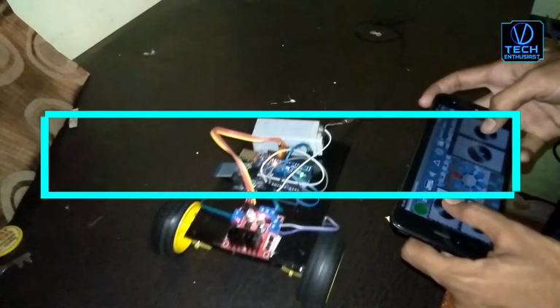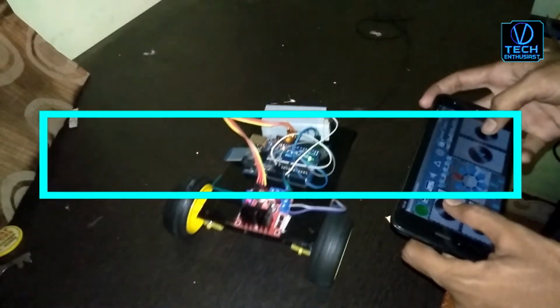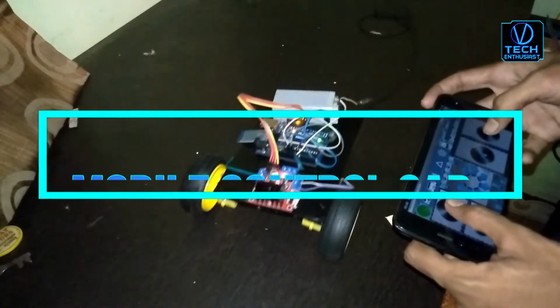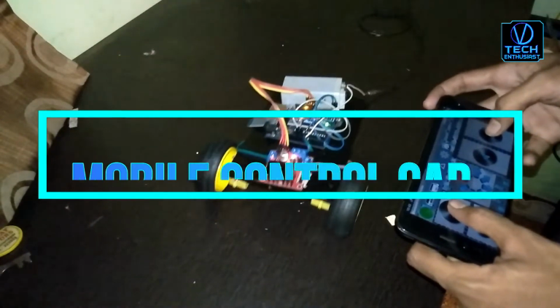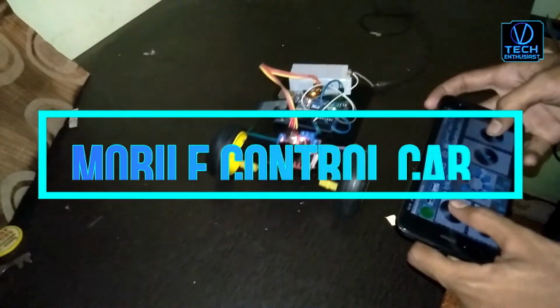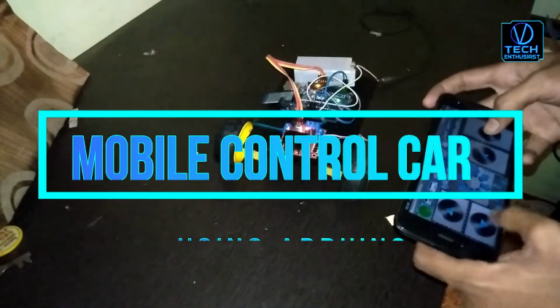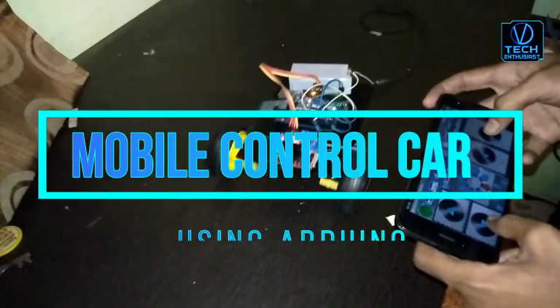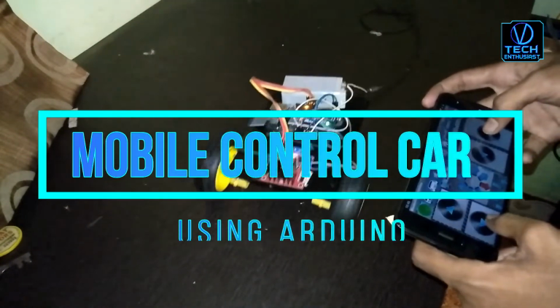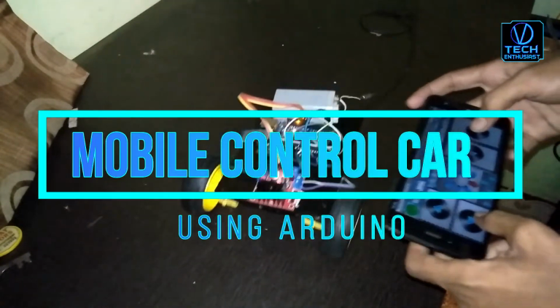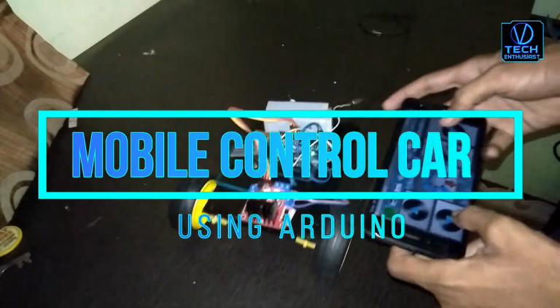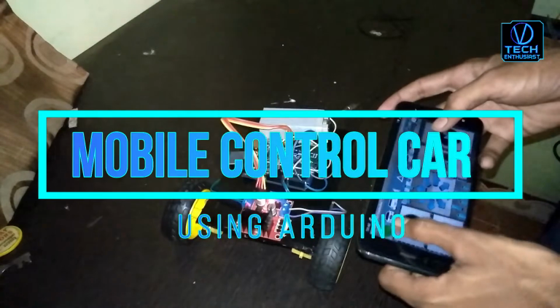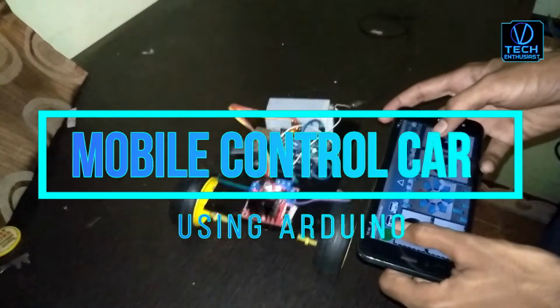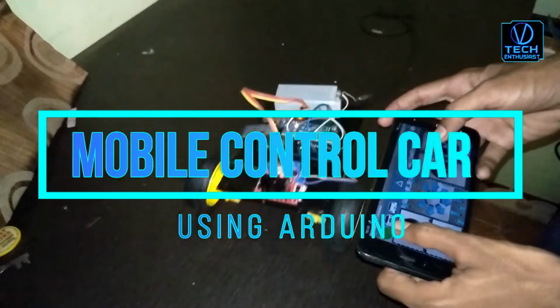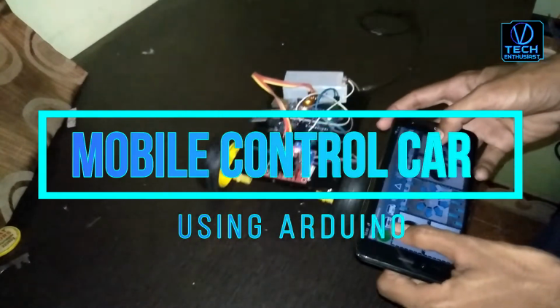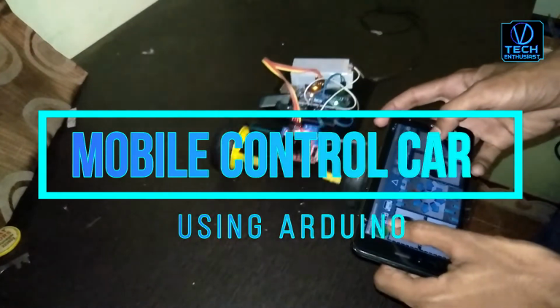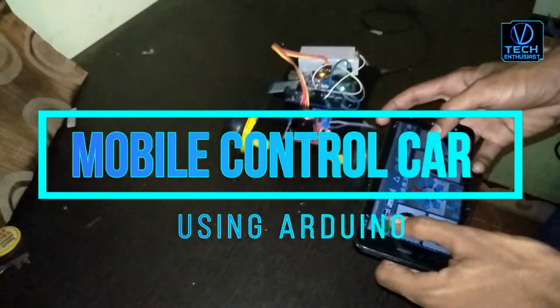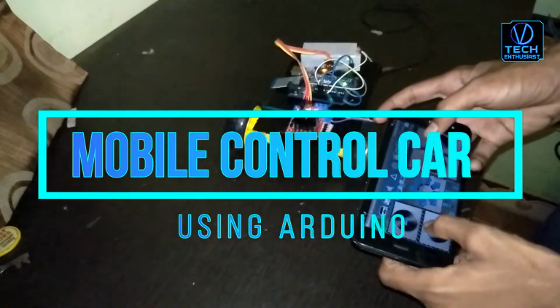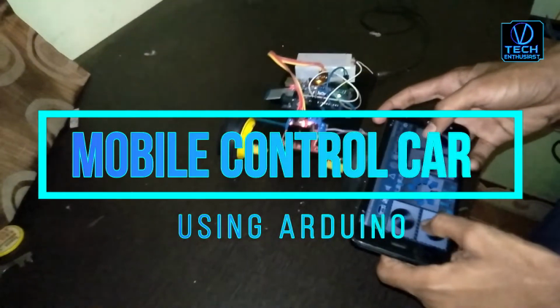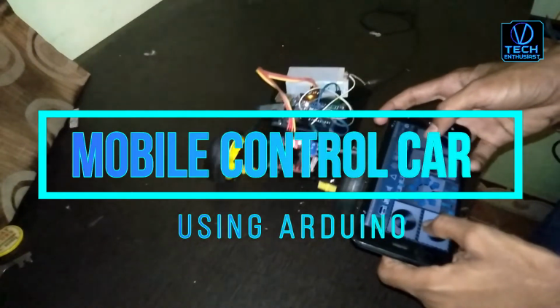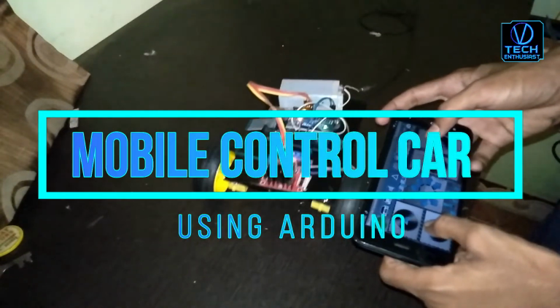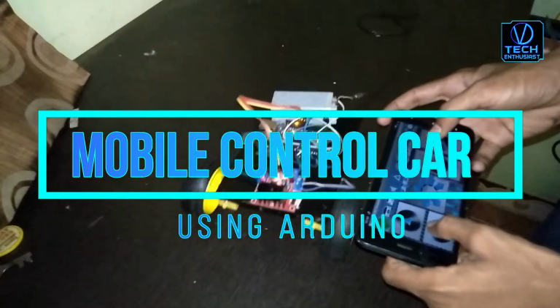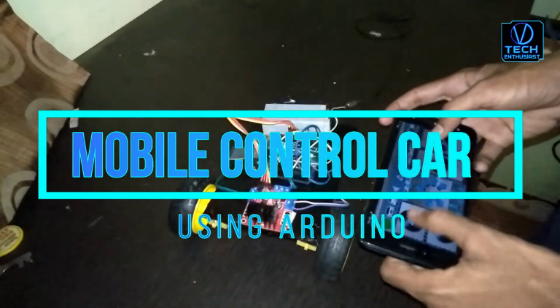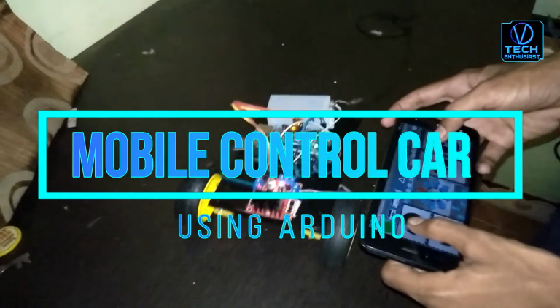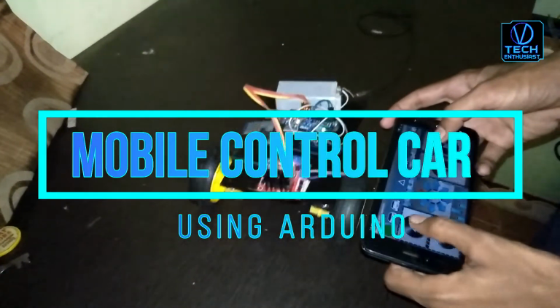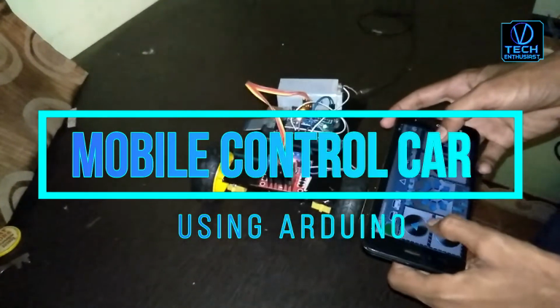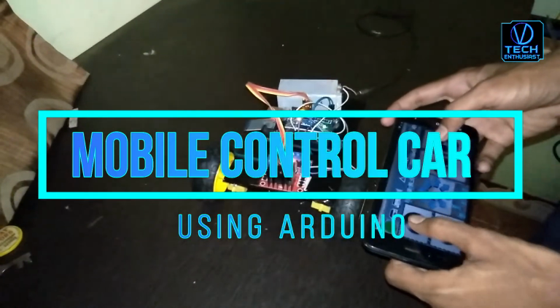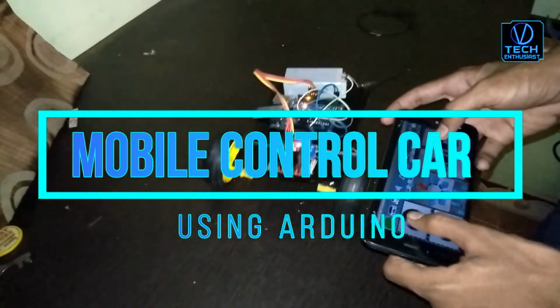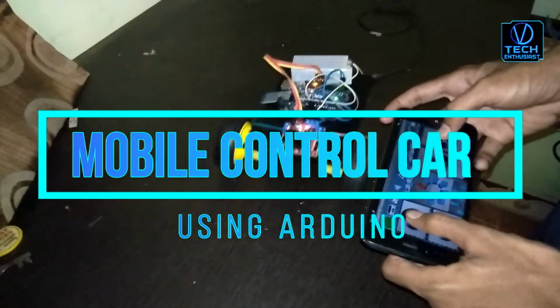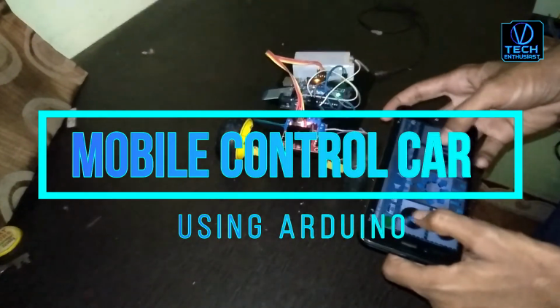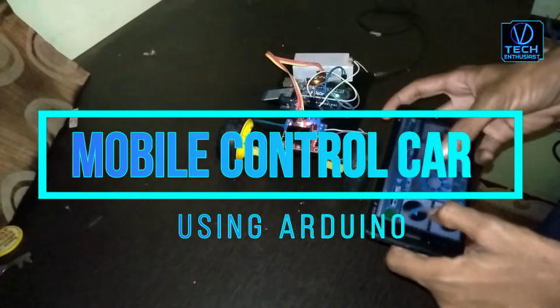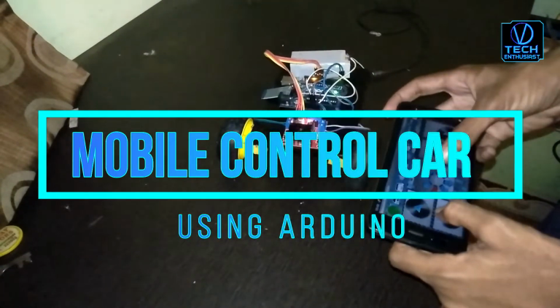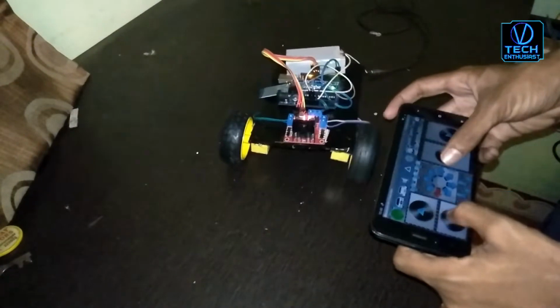Hello Enthuses, welcome to the Vitek Enthuses YouTube channel. Today I am looking at how to make a mobile control car with Arduino.